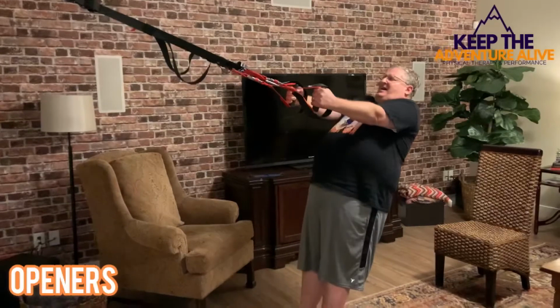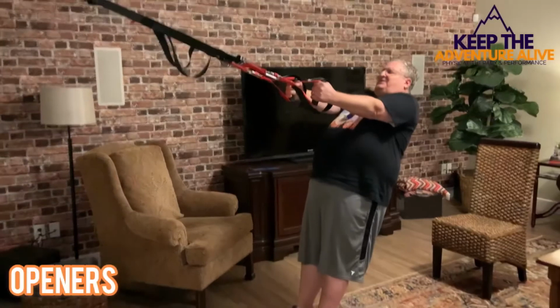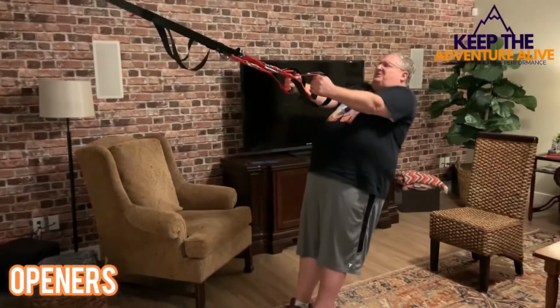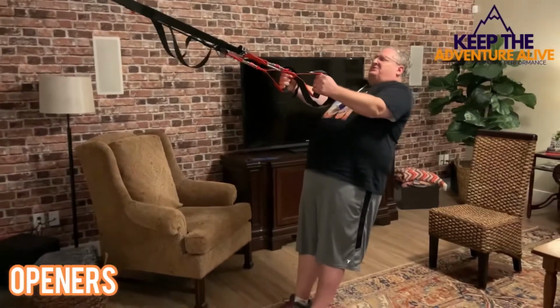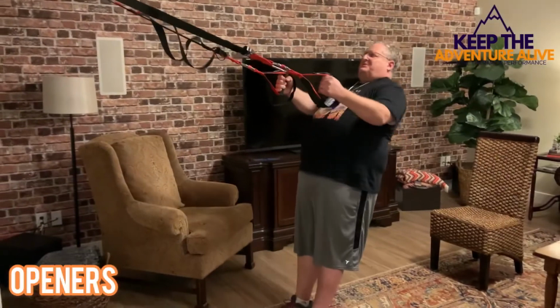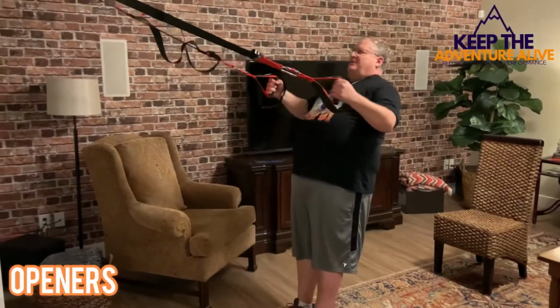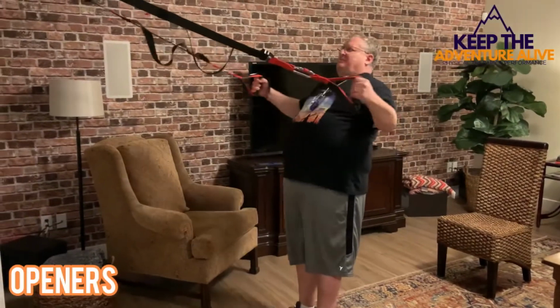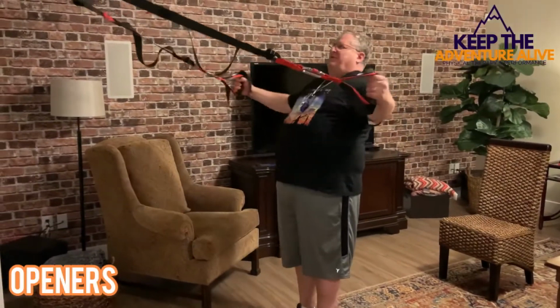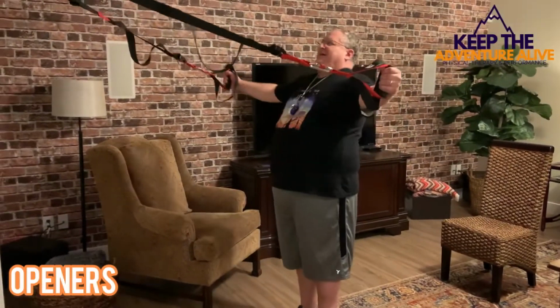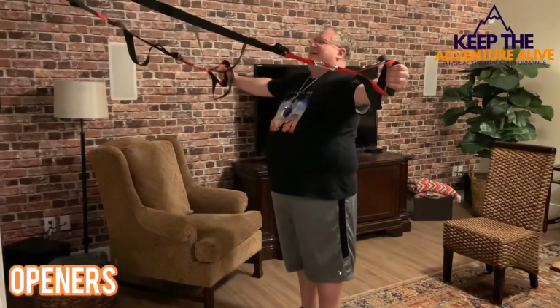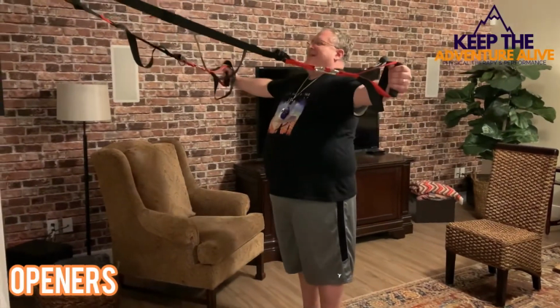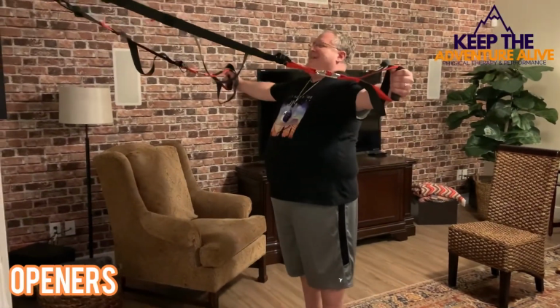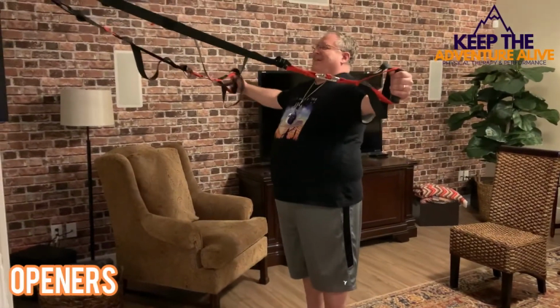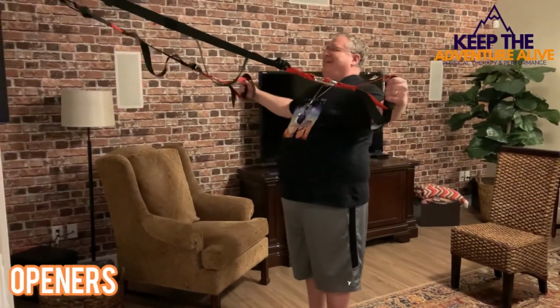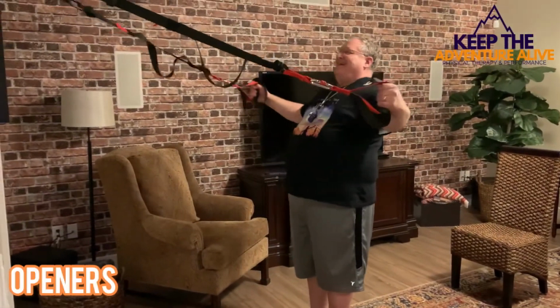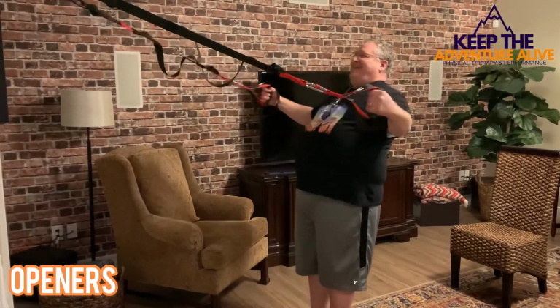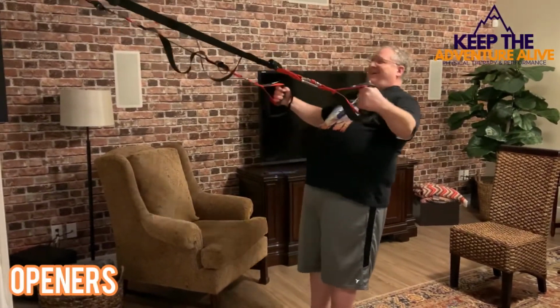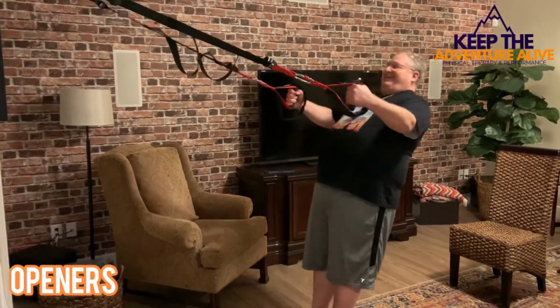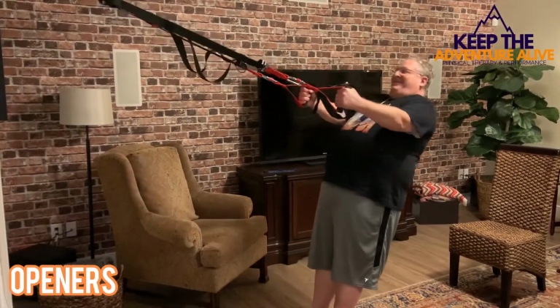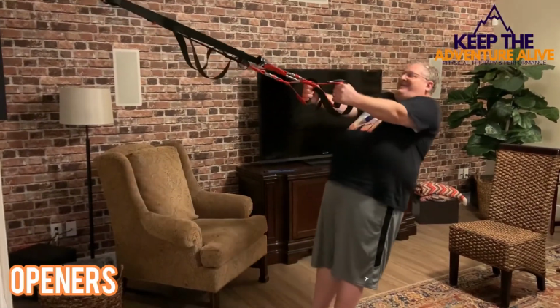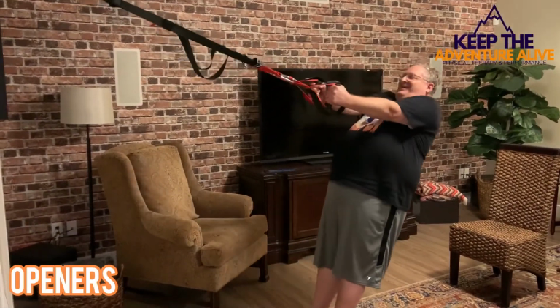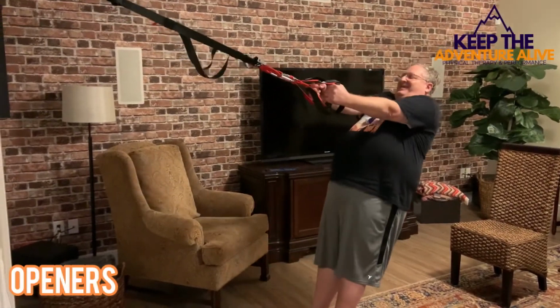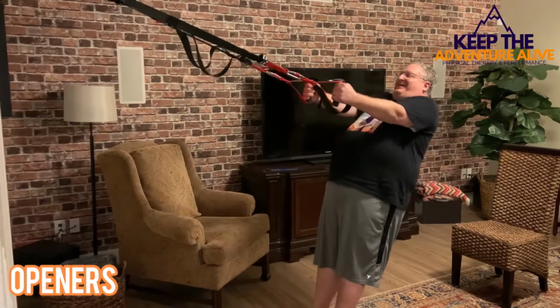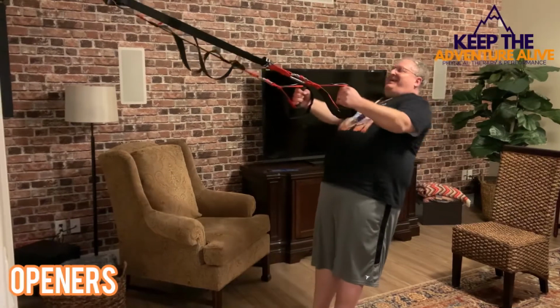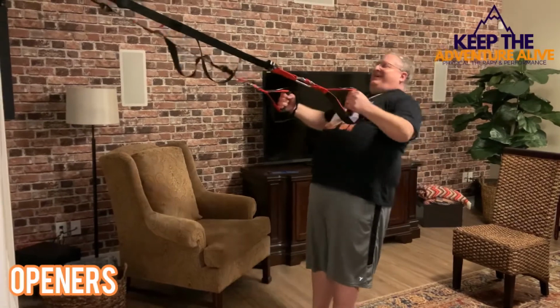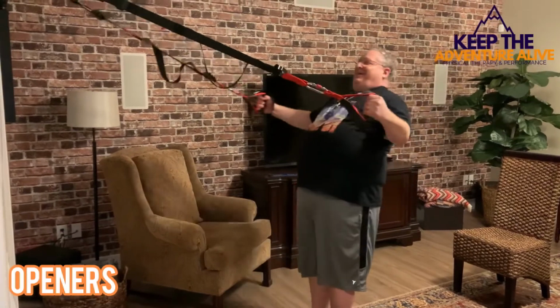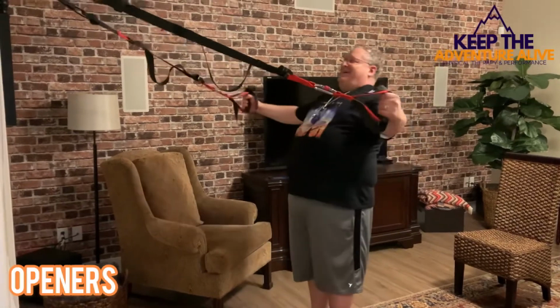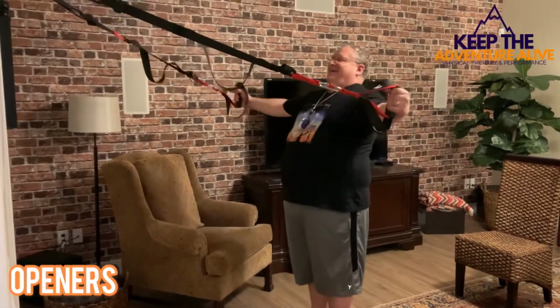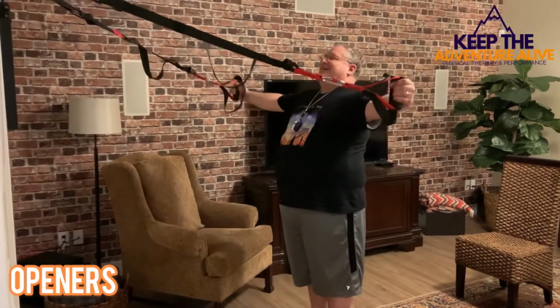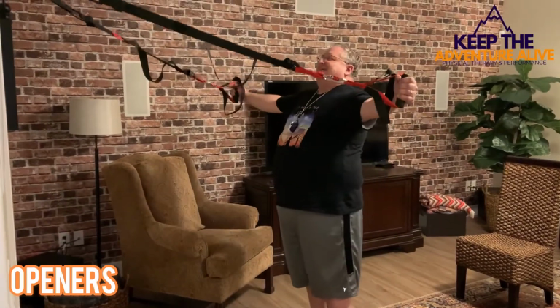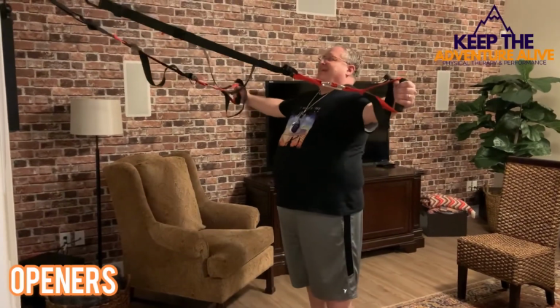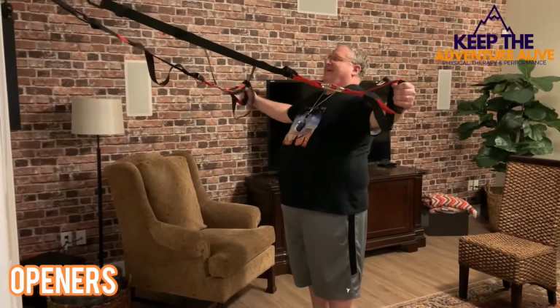Start with your arms extended and open up, keeping your palms facing each other, squeezing your upper back.